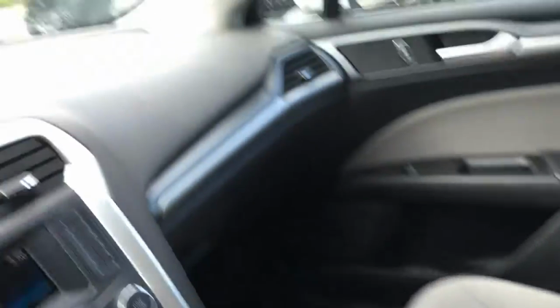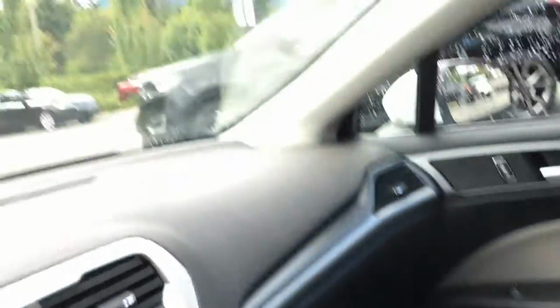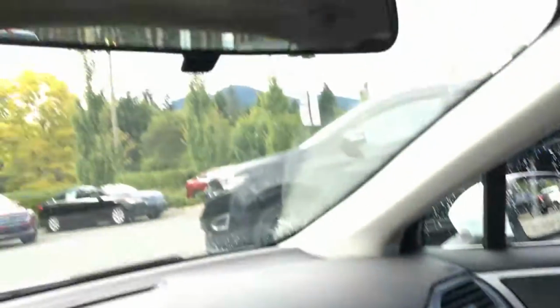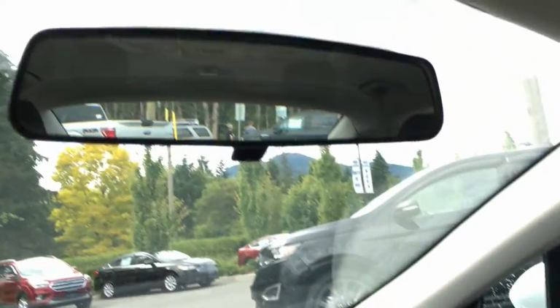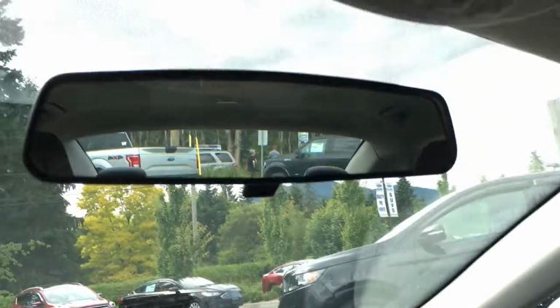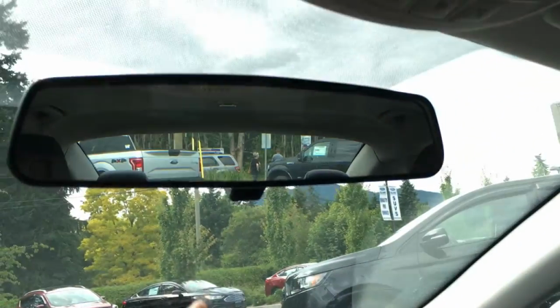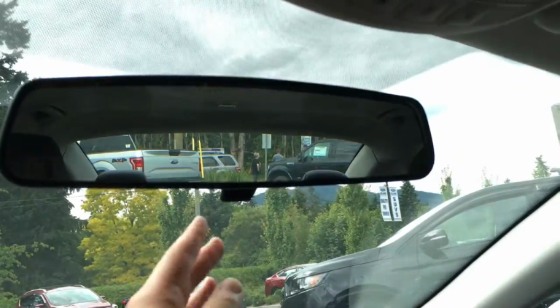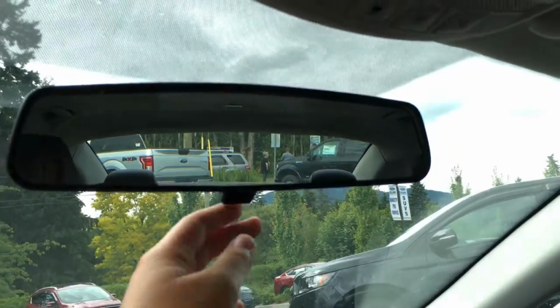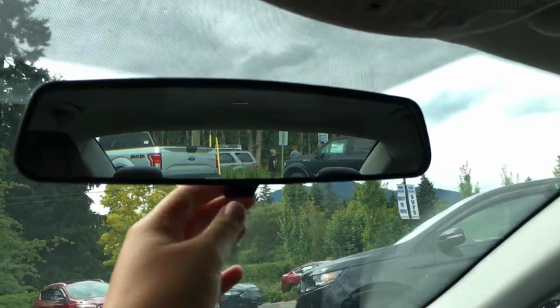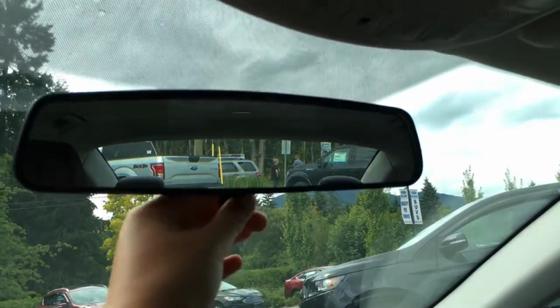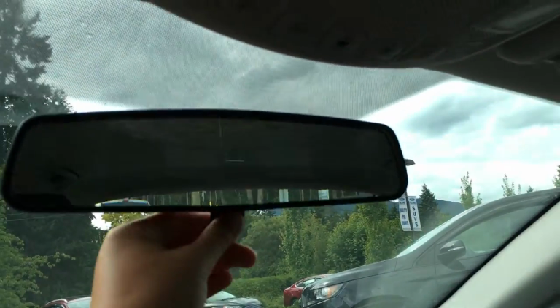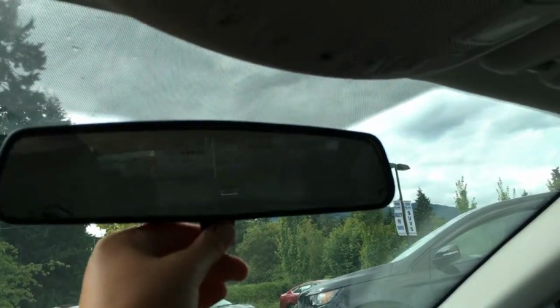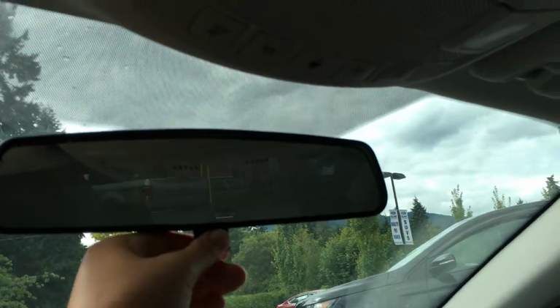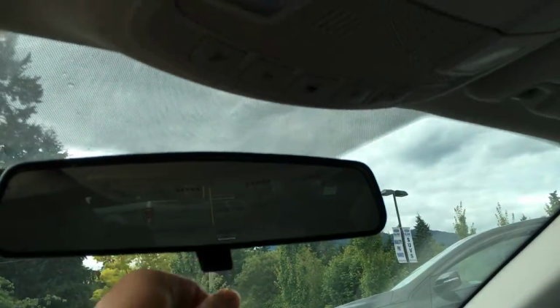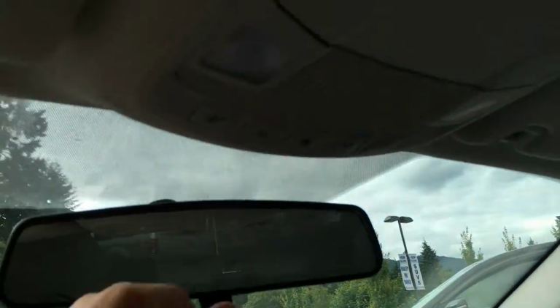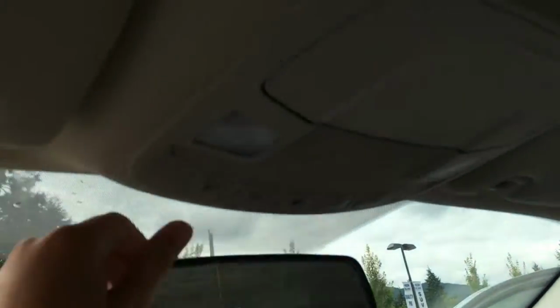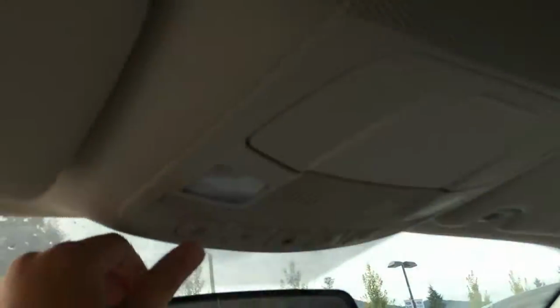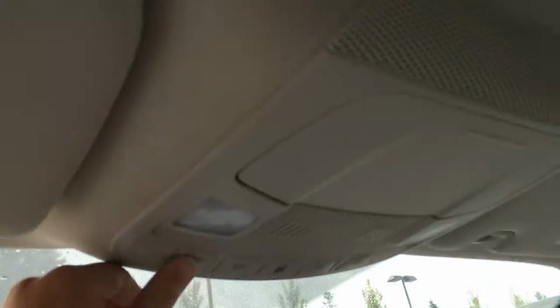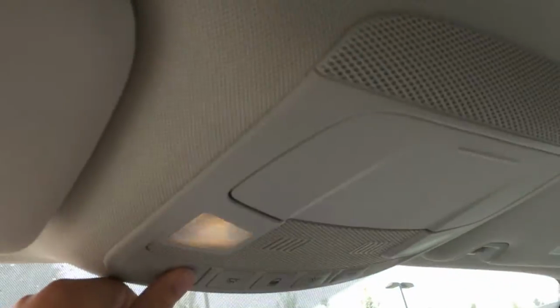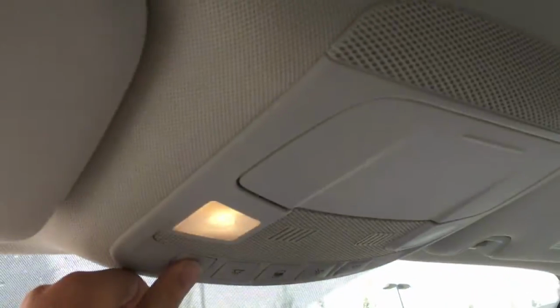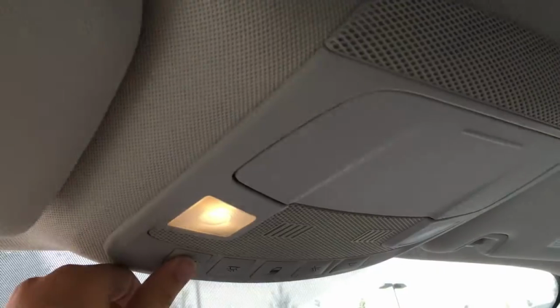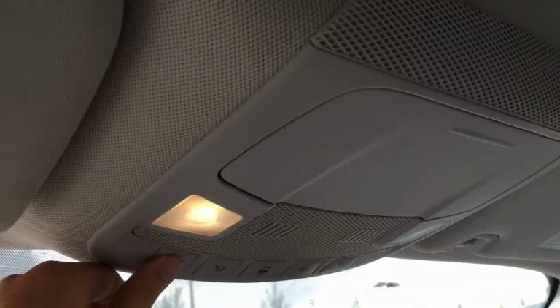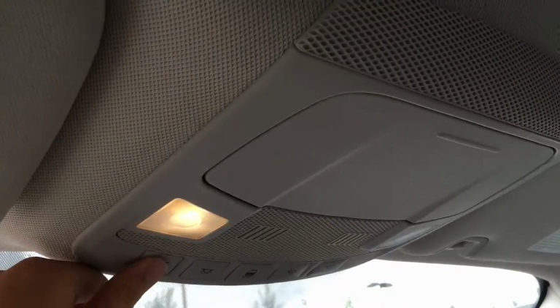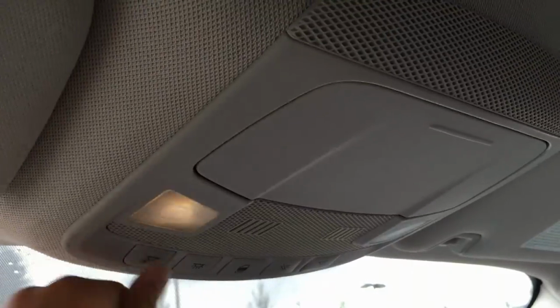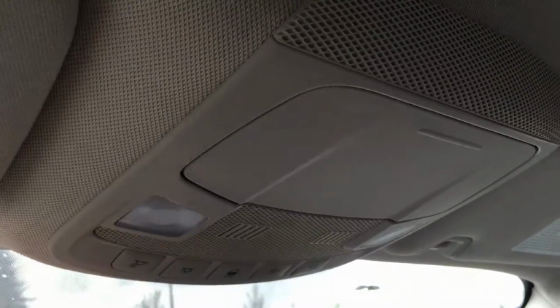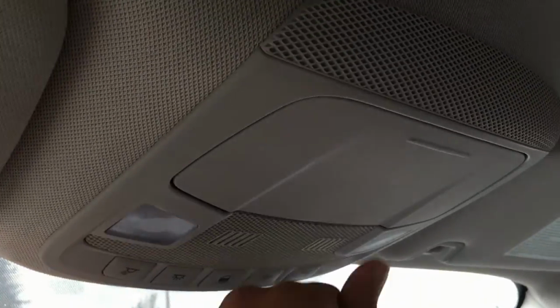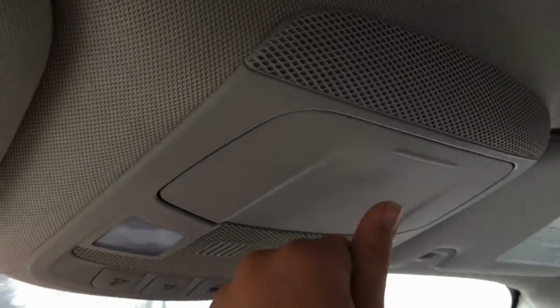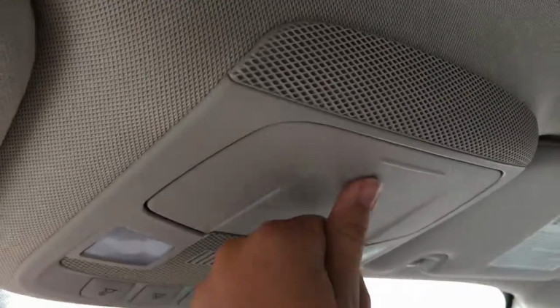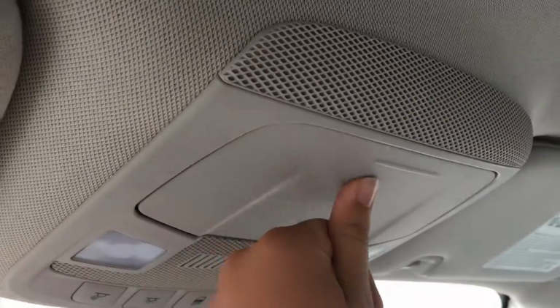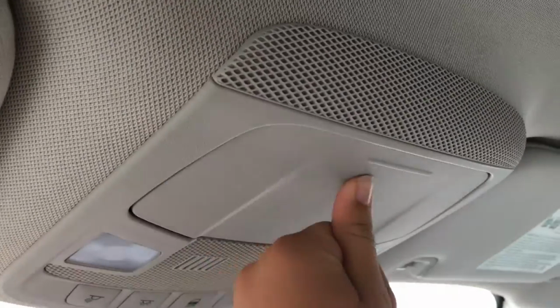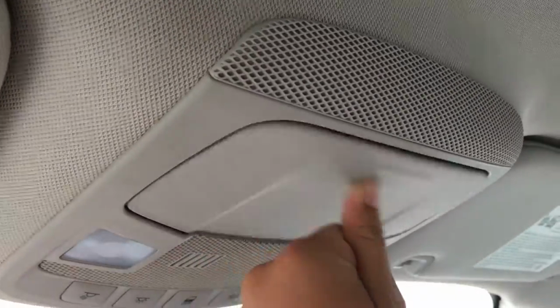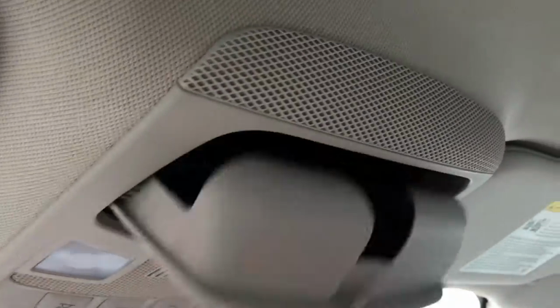Overhead, you have a rear view mirror, visor with lever, overhead lighting controls, as well as a sunglass holder.